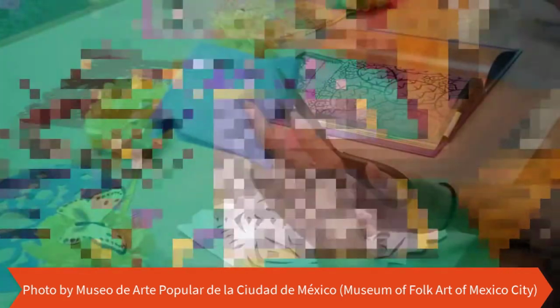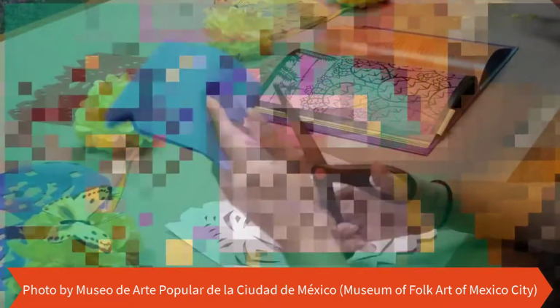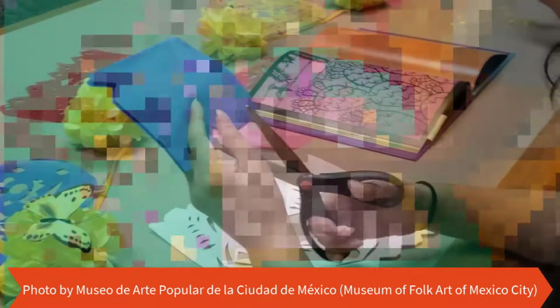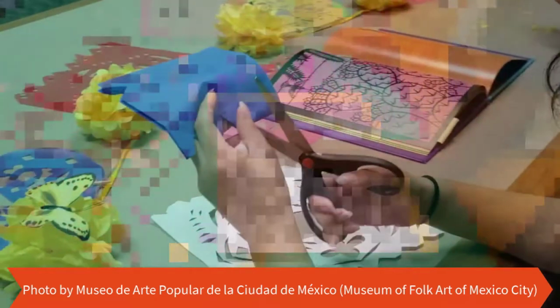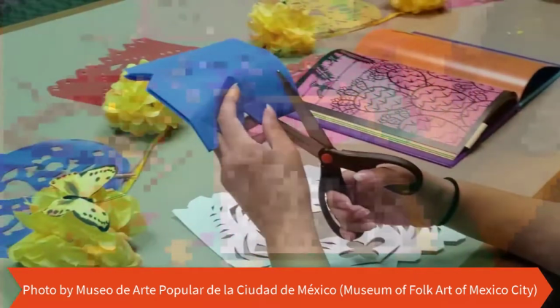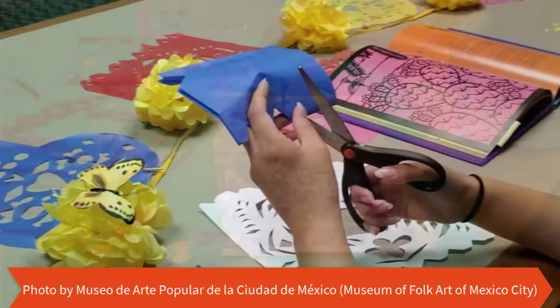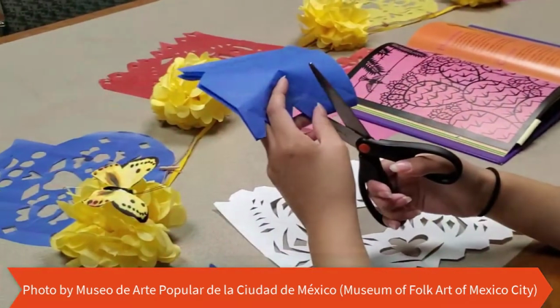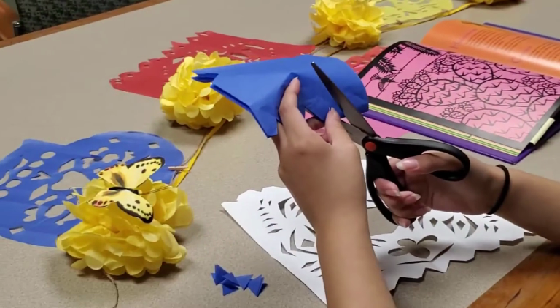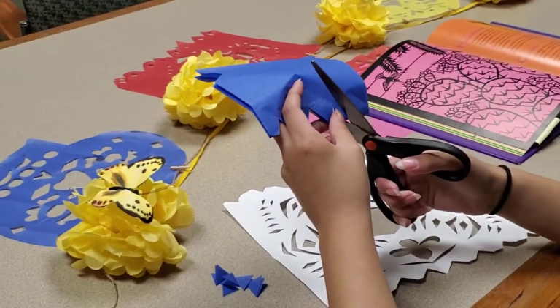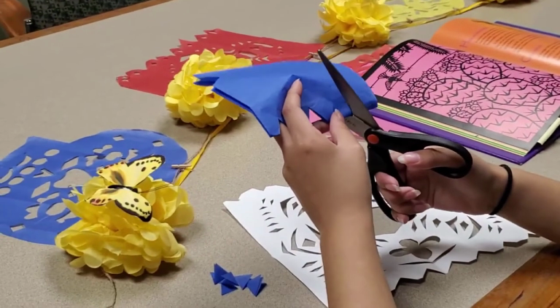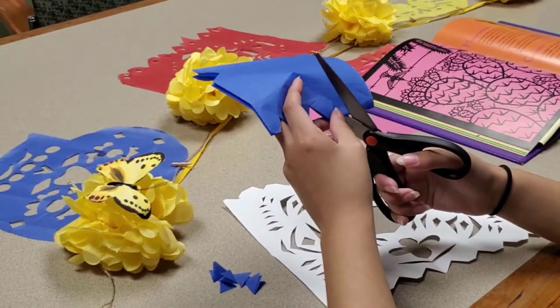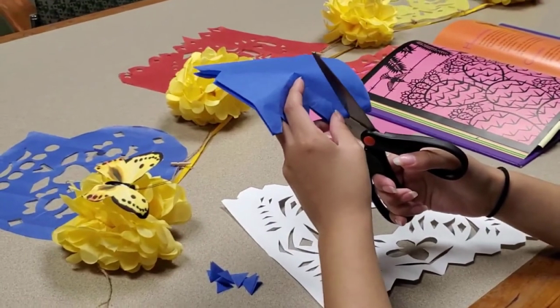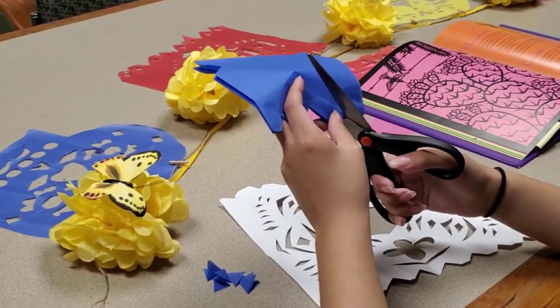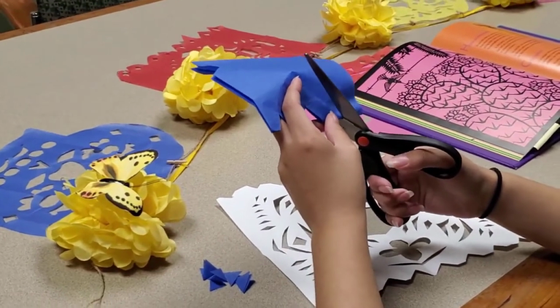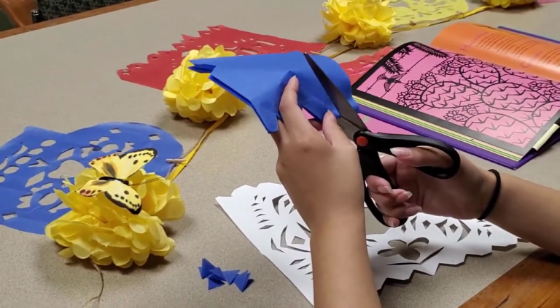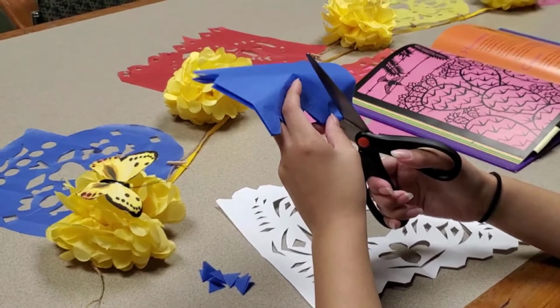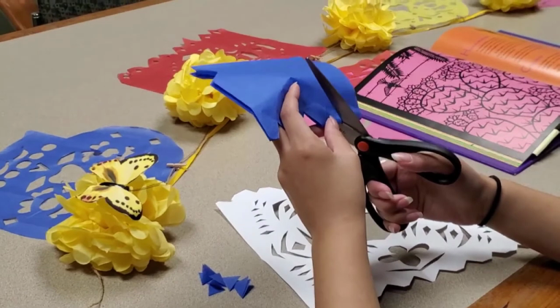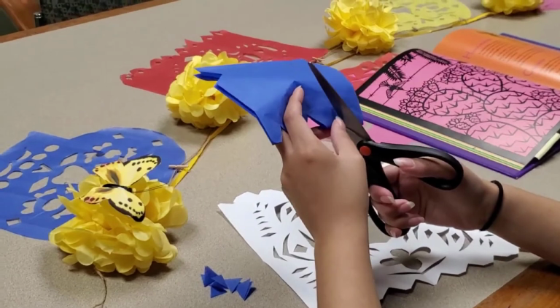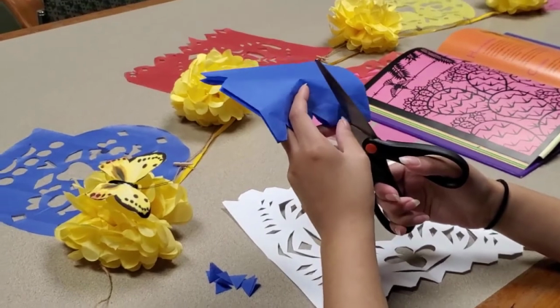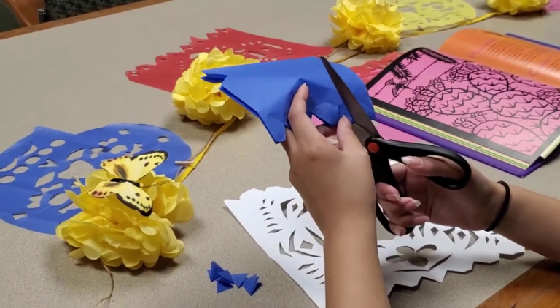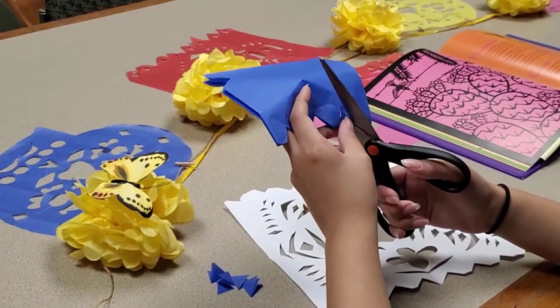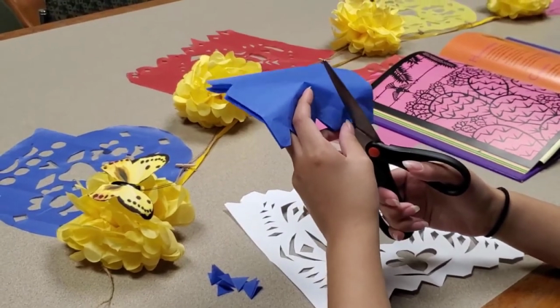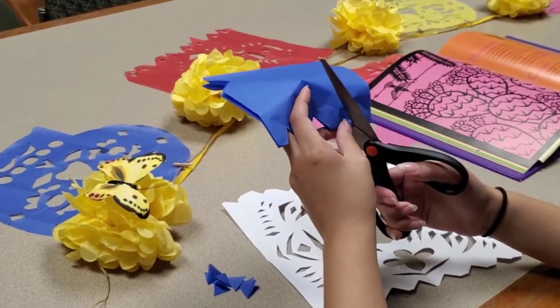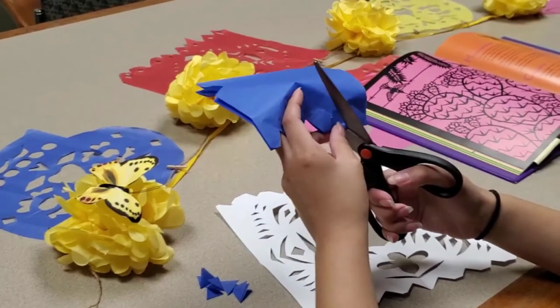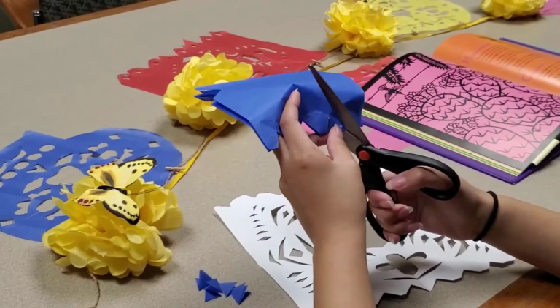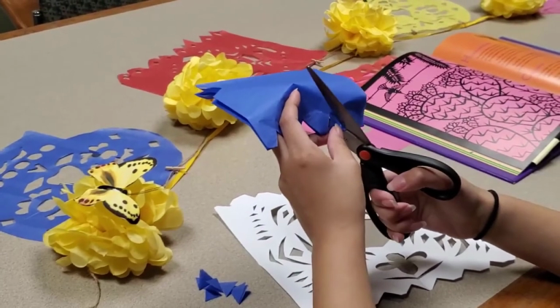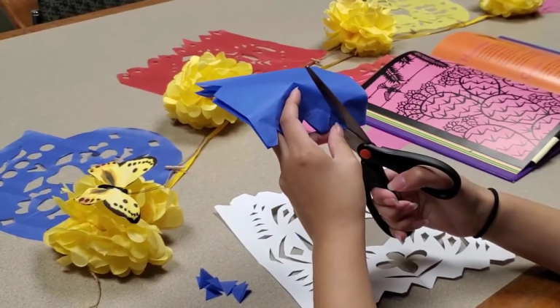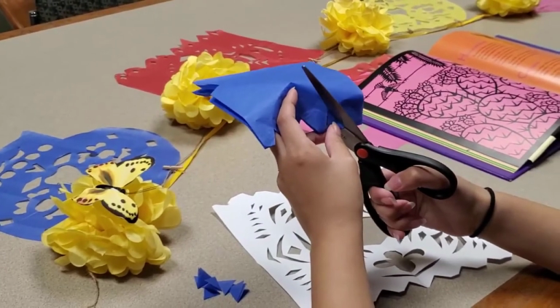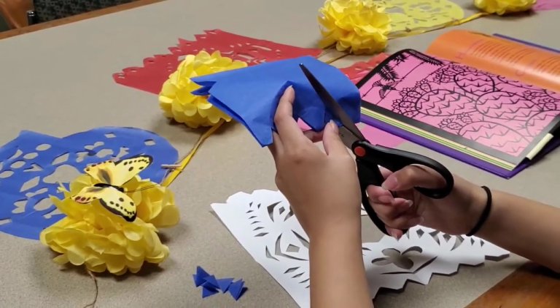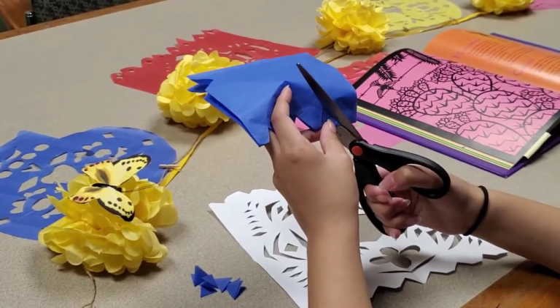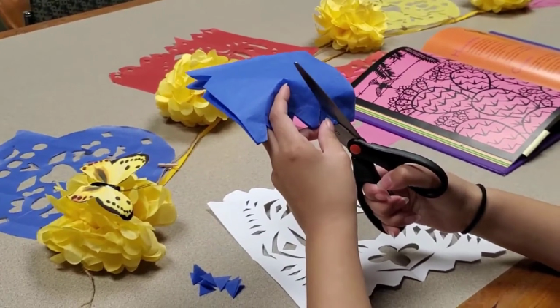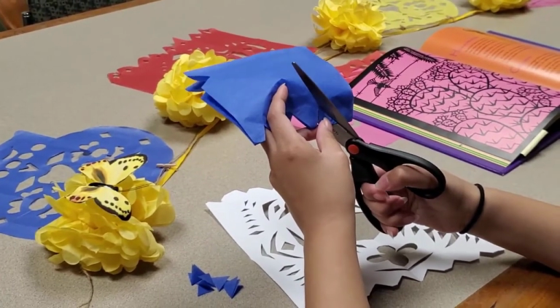Papel Picado can also be made by folding tissue paper and using small, sharp scissors.